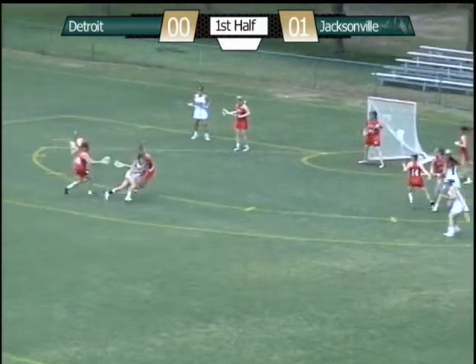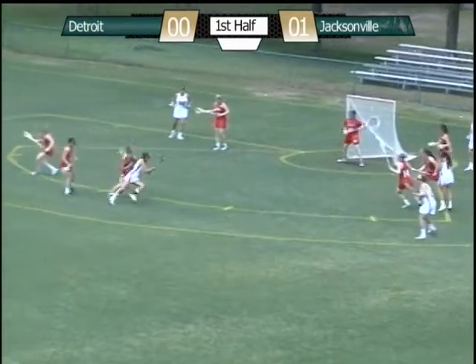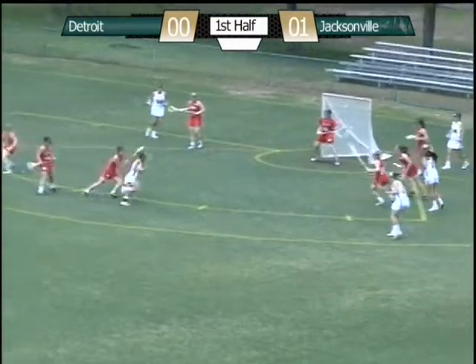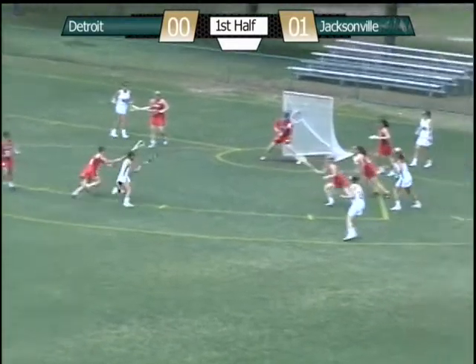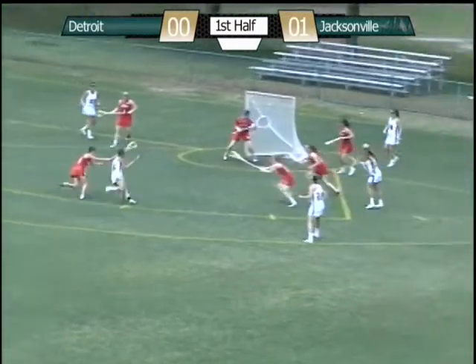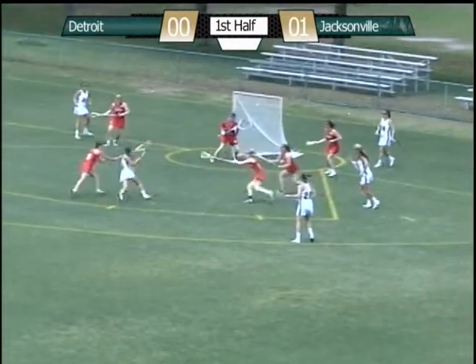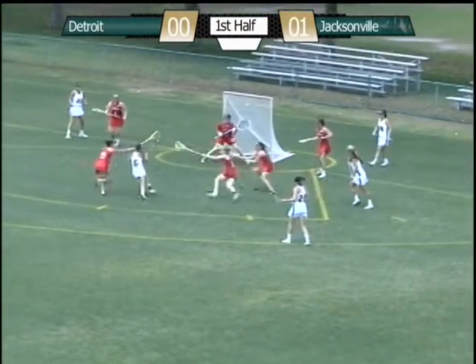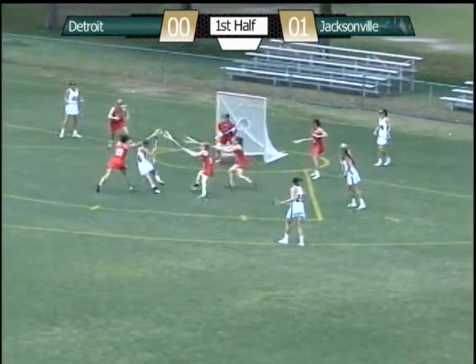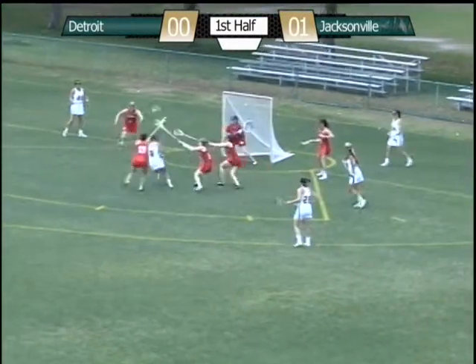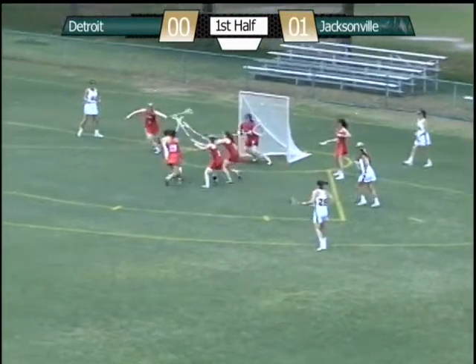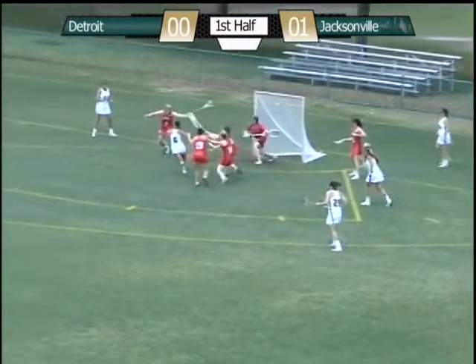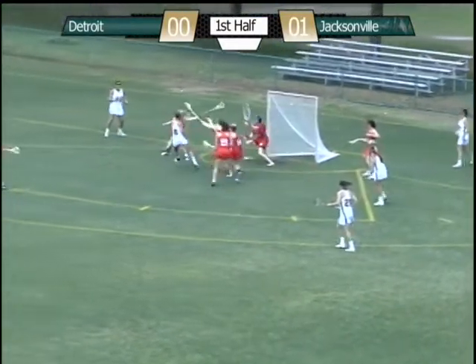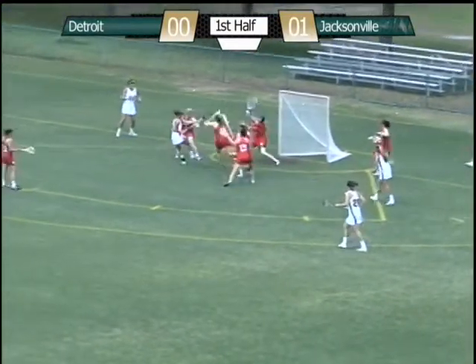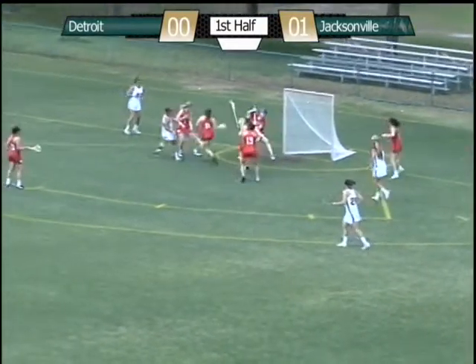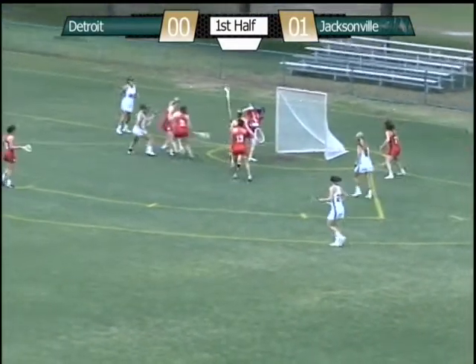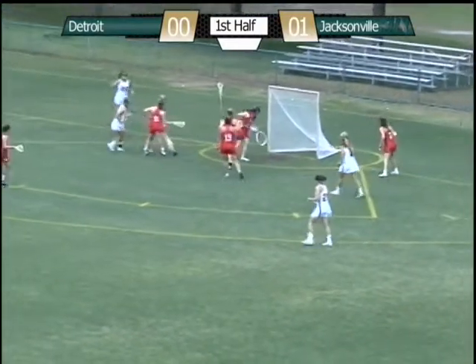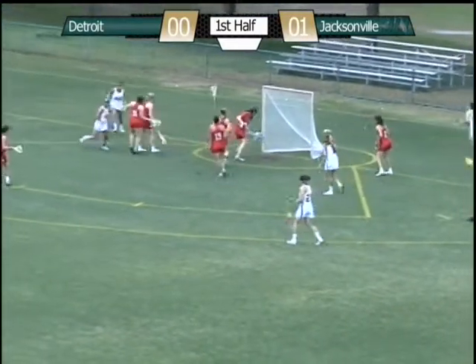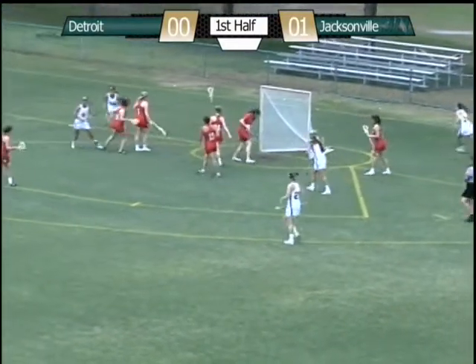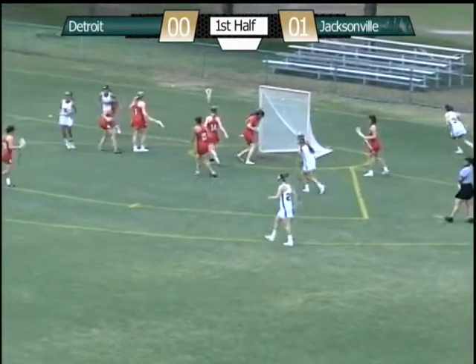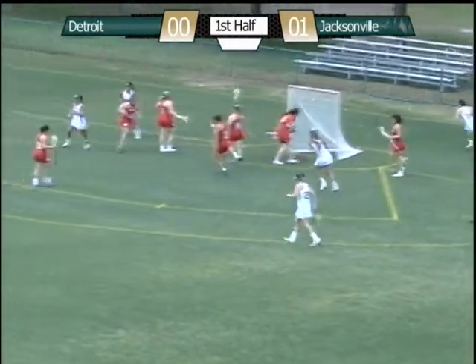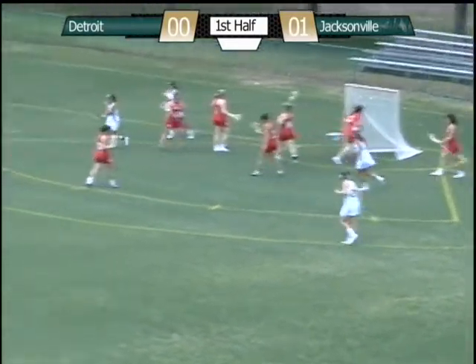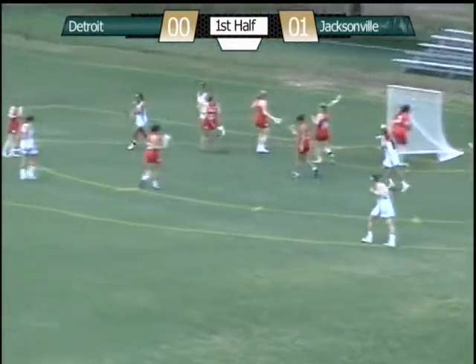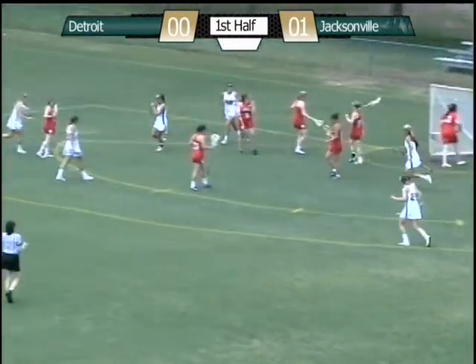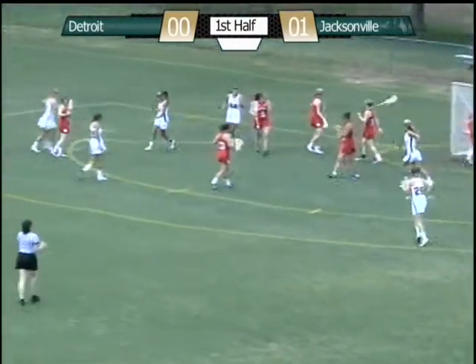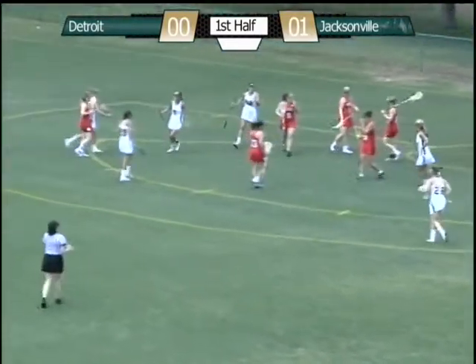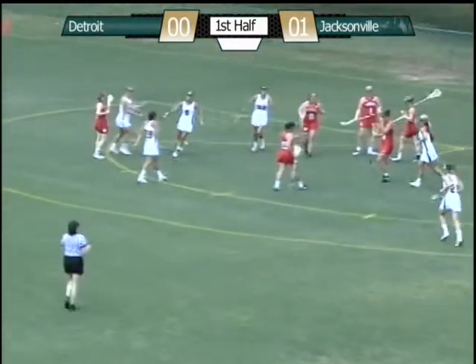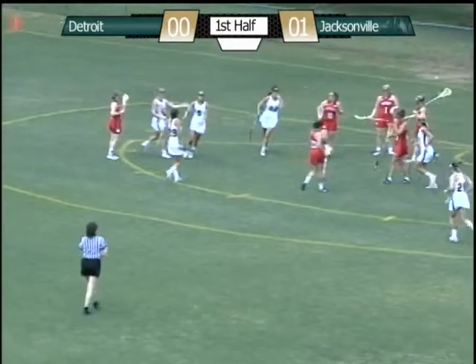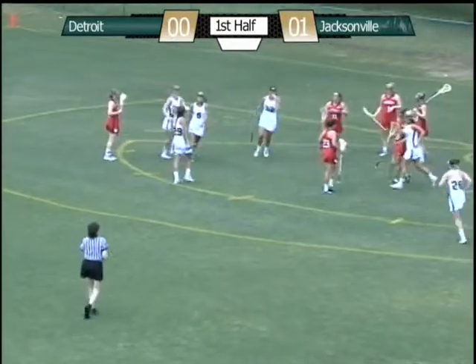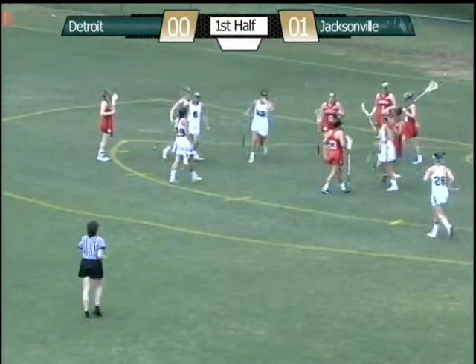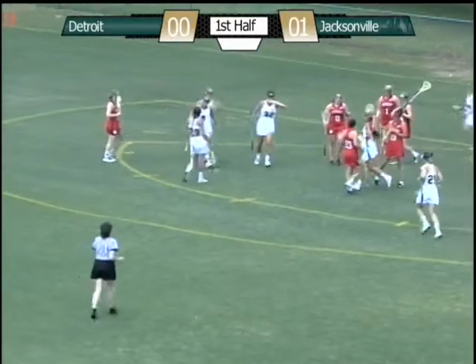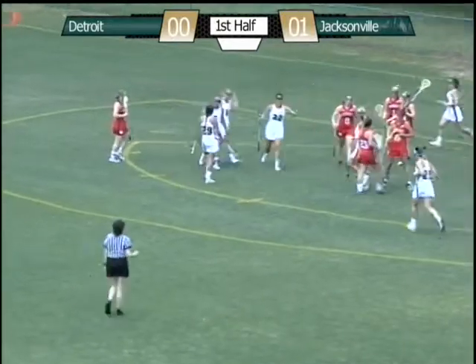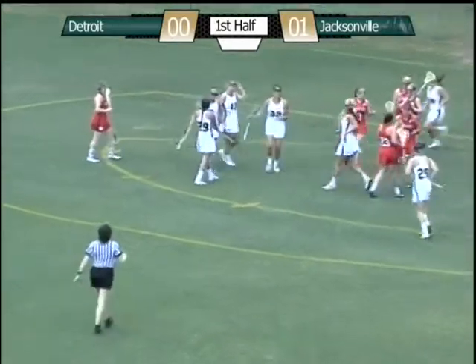Now Jacksonville is going to pull it out, roll back to the crease, shot, score. That's a goal for Jacksonville.